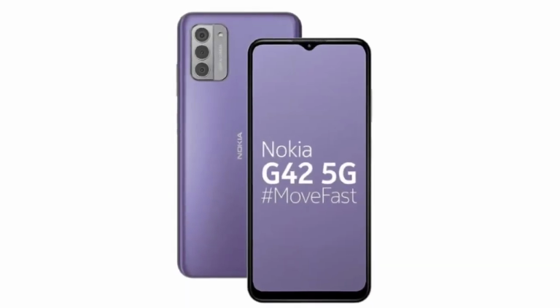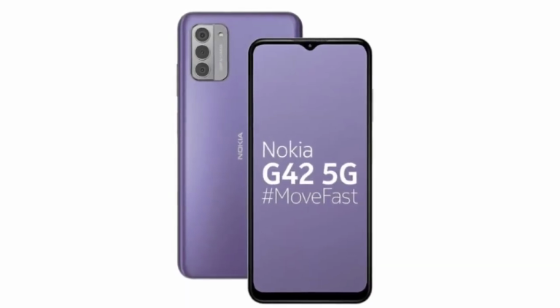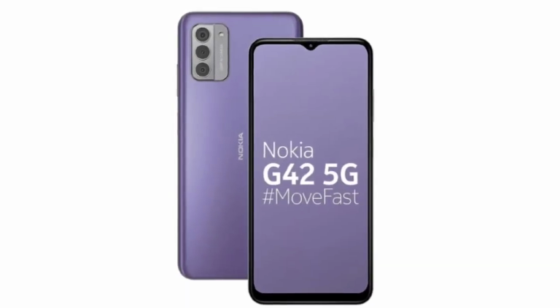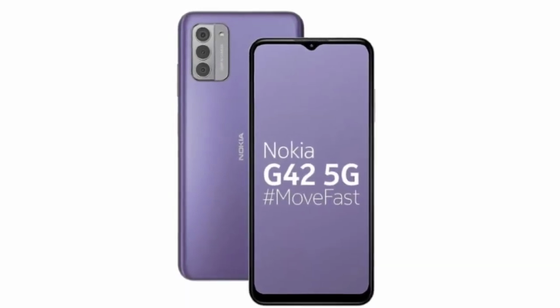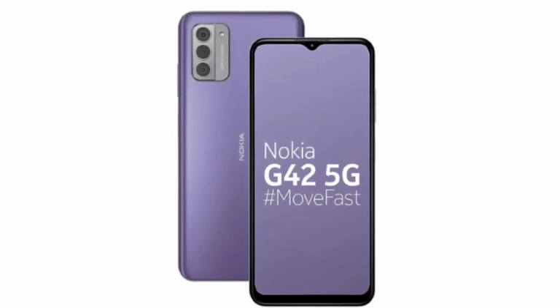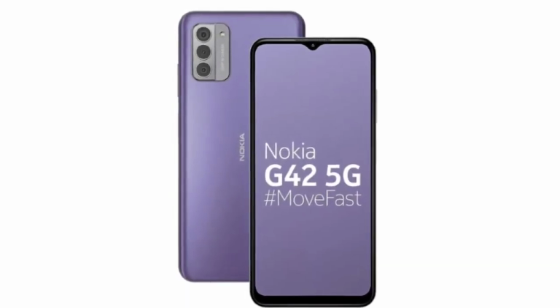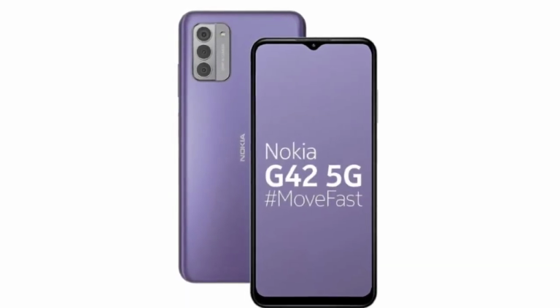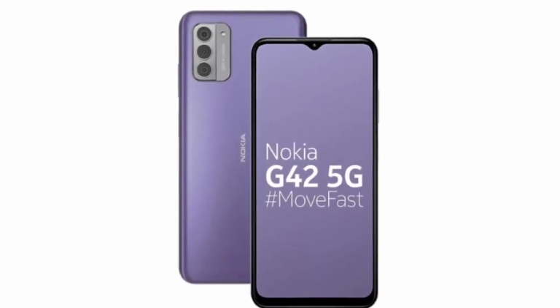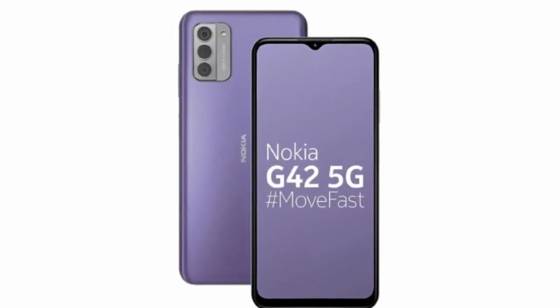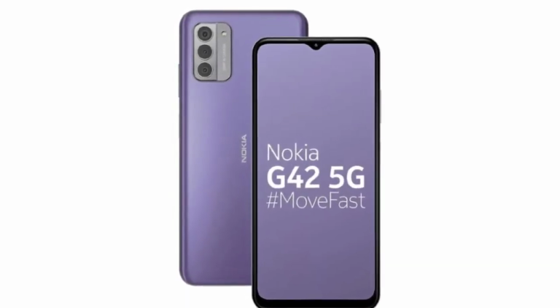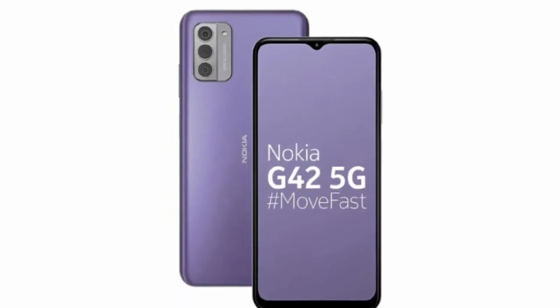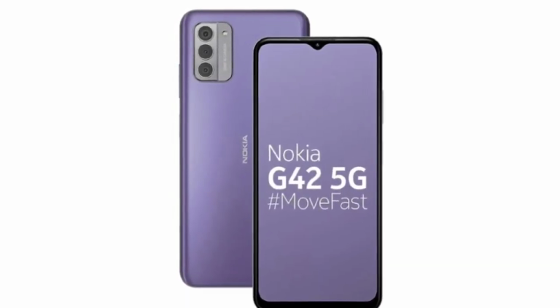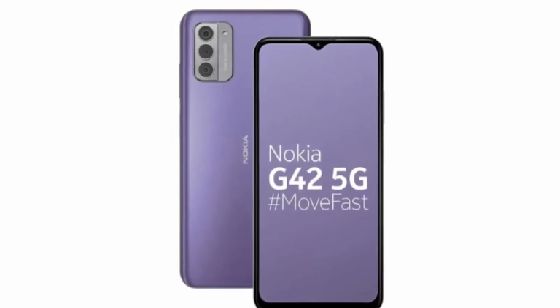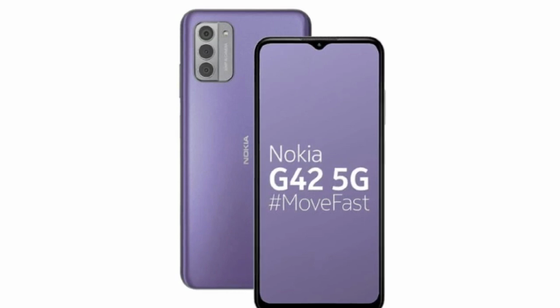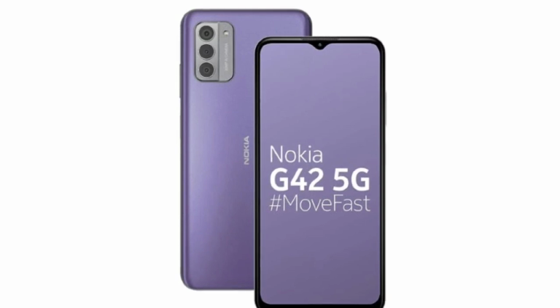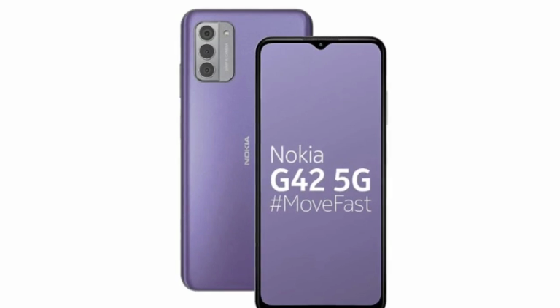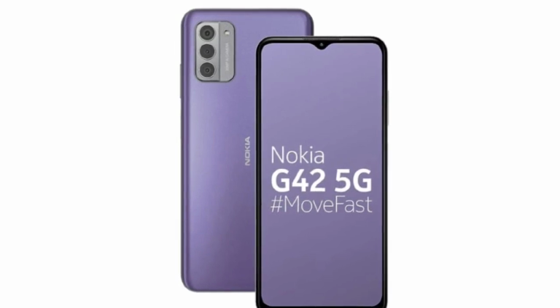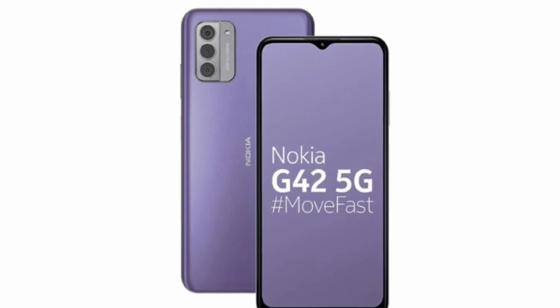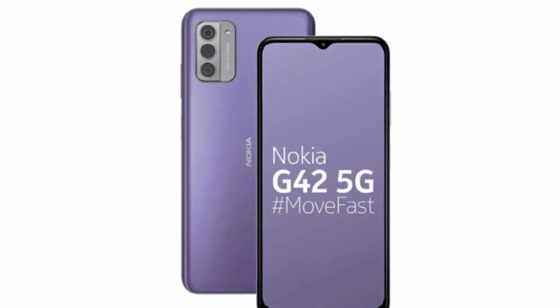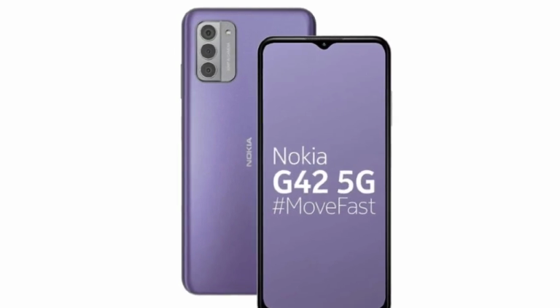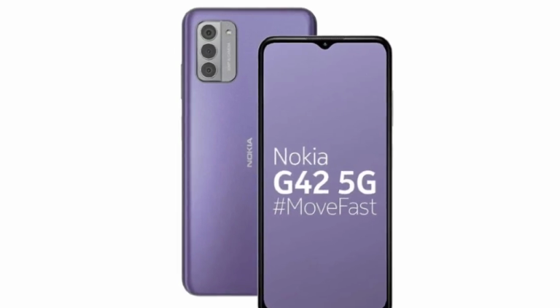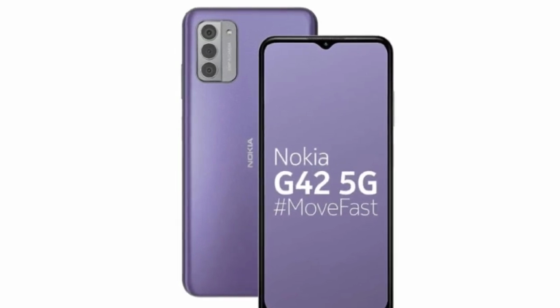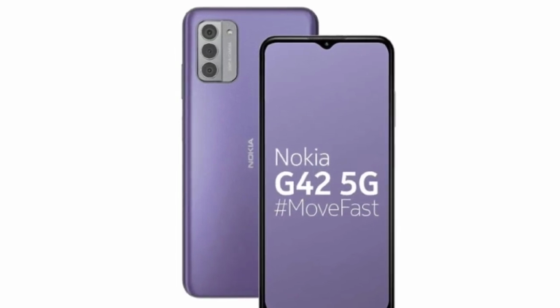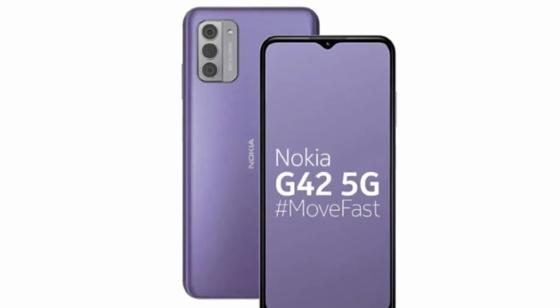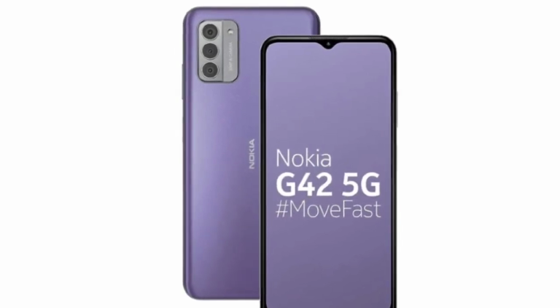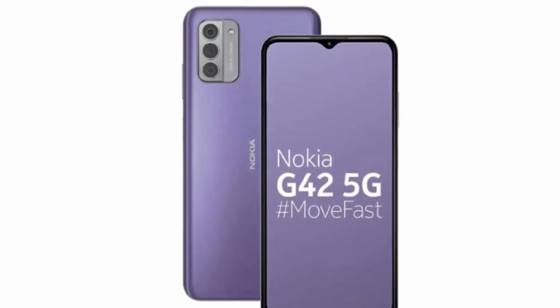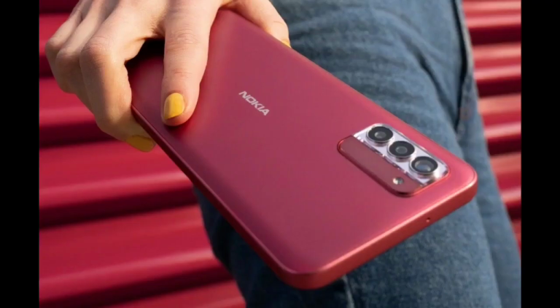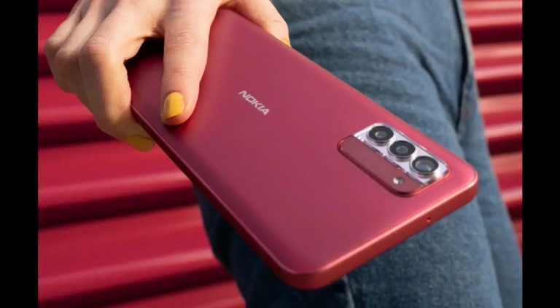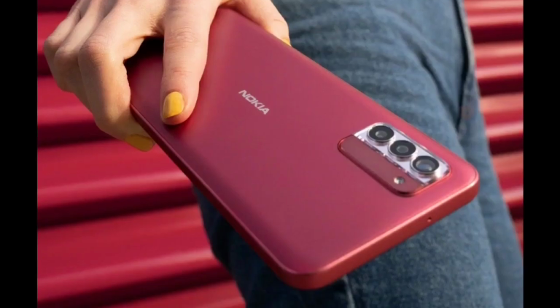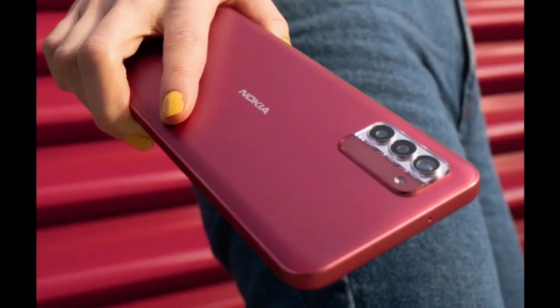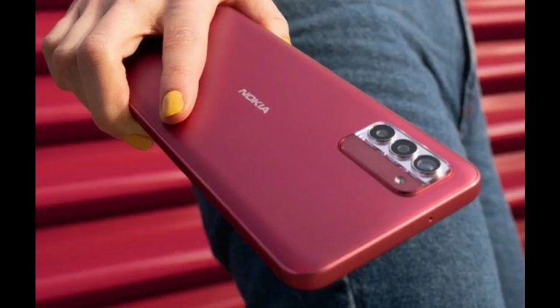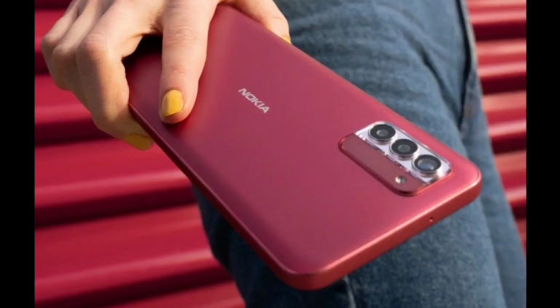Under the hood, the phone houses a Qualcomm Snapdragon 480 Plus chip and a 5000 mAh battery.